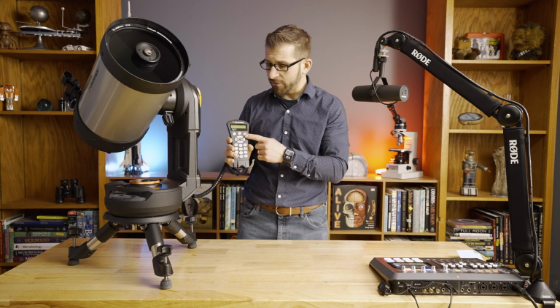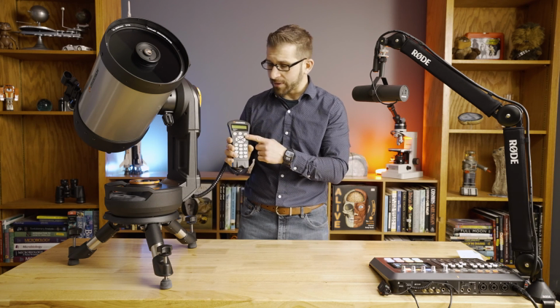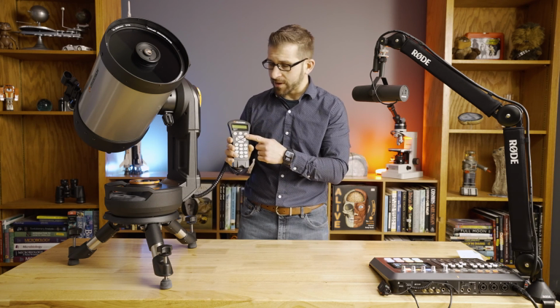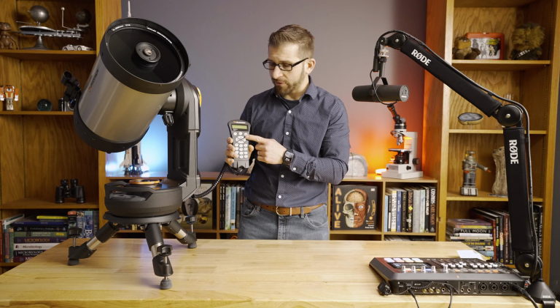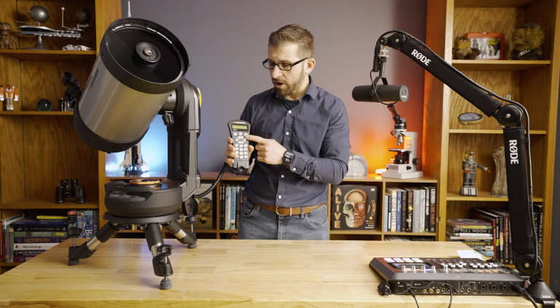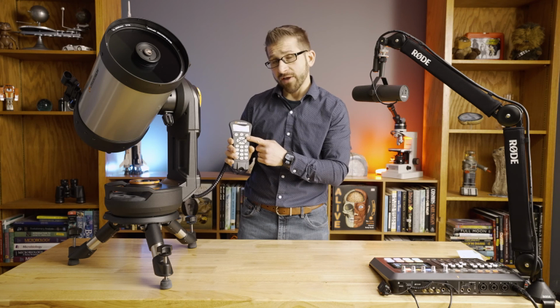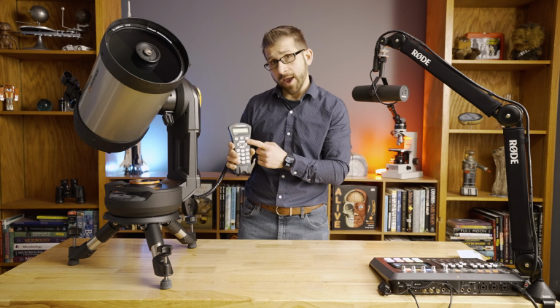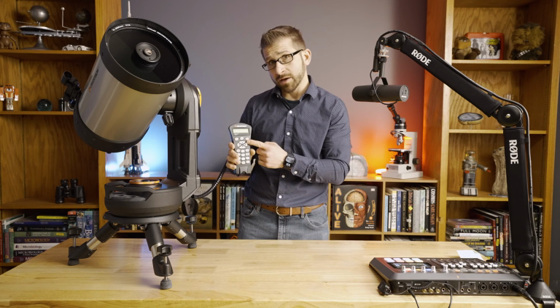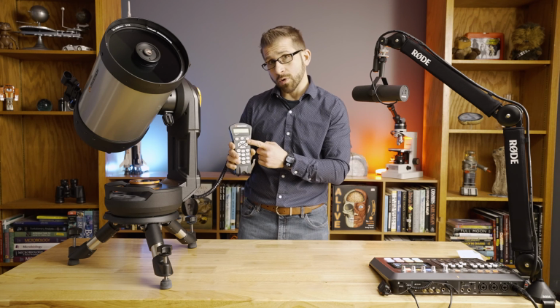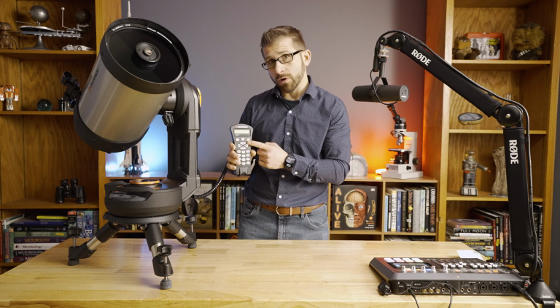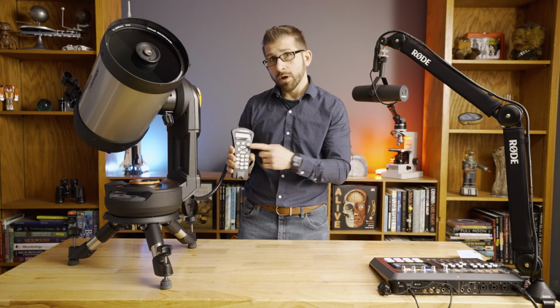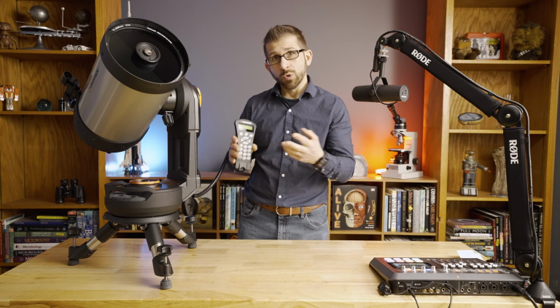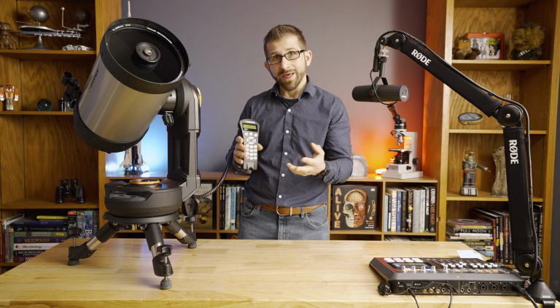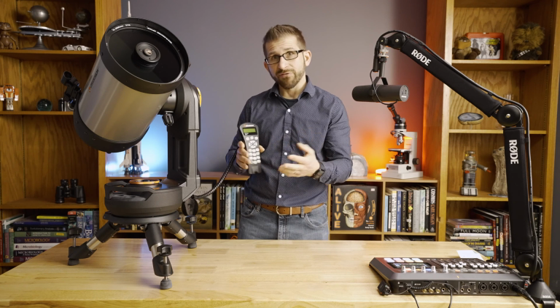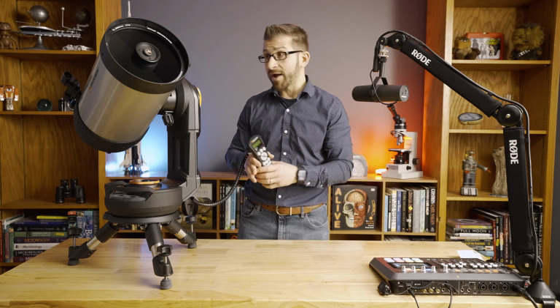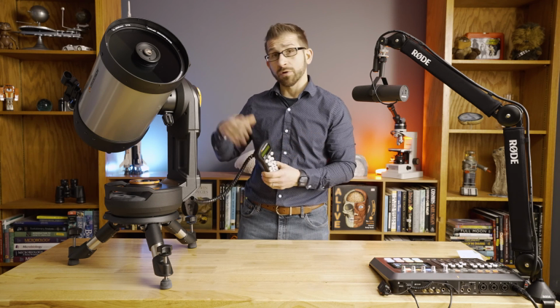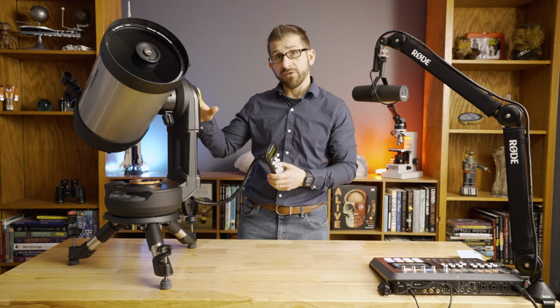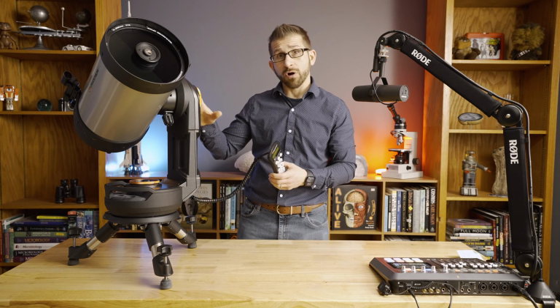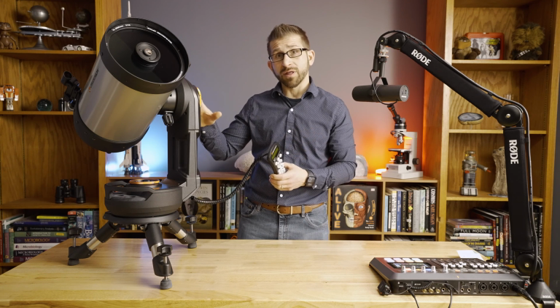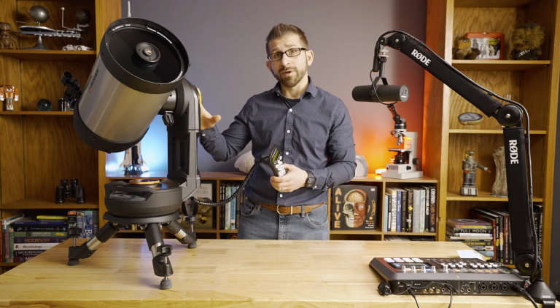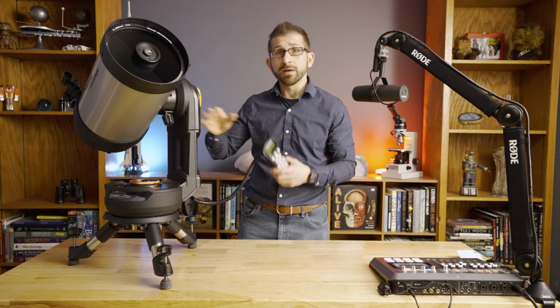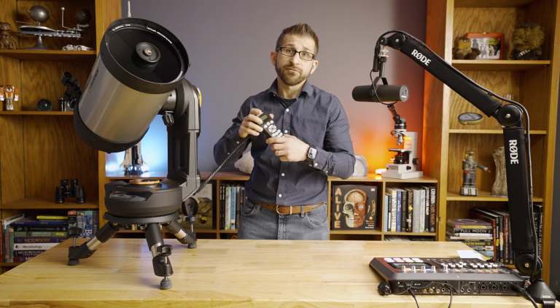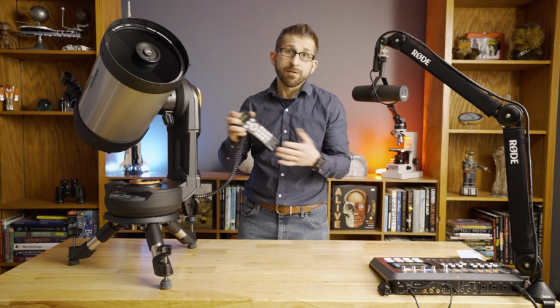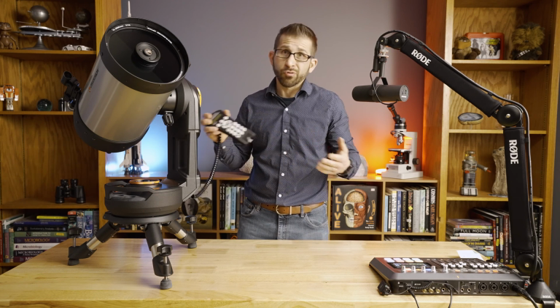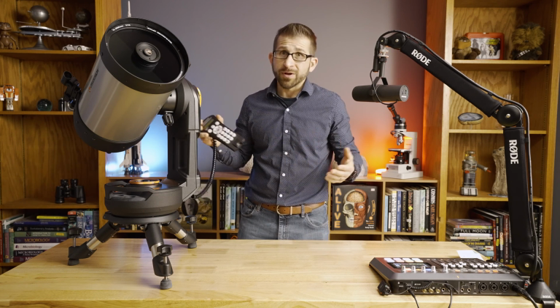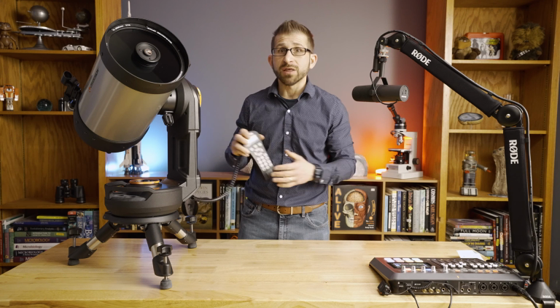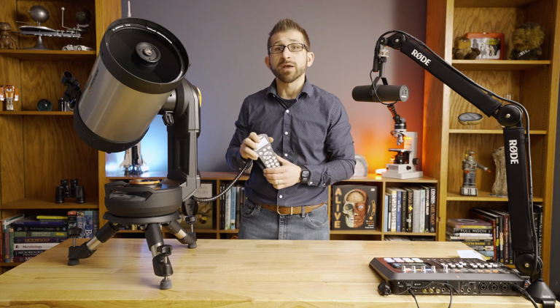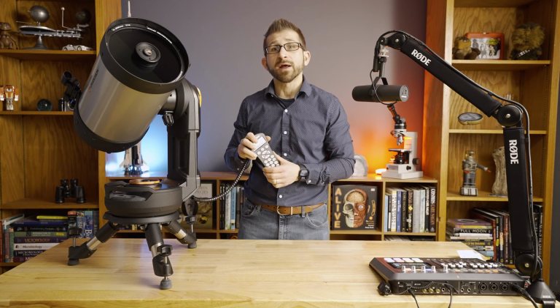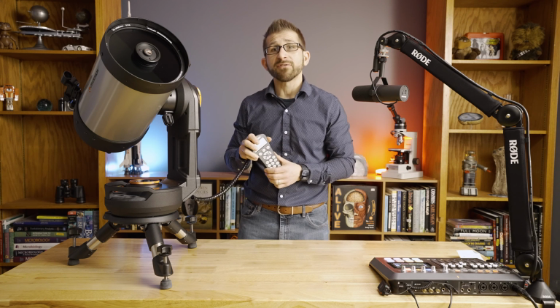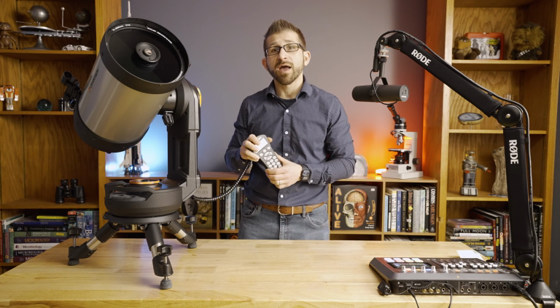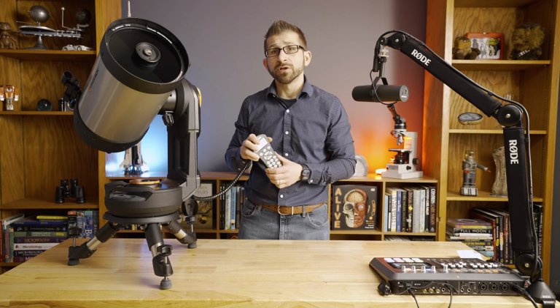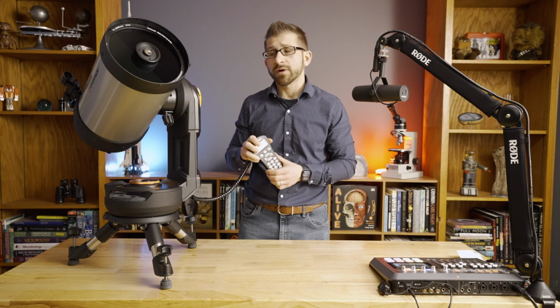As far as finding objects, you've got the Nexstar Plus hand controller, which allows you, after a three-star alignment, to find pretty much anything in the night sky of interest.